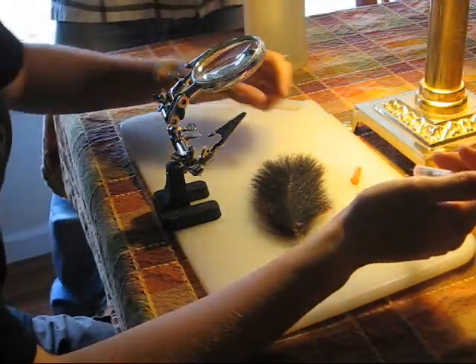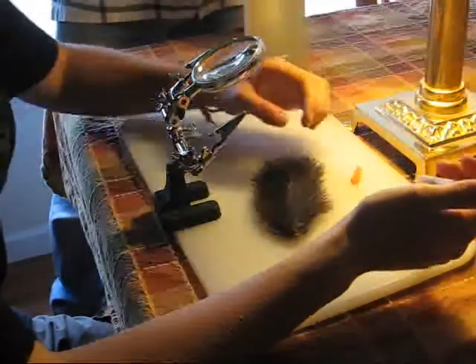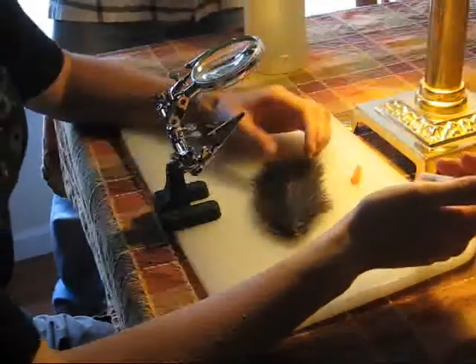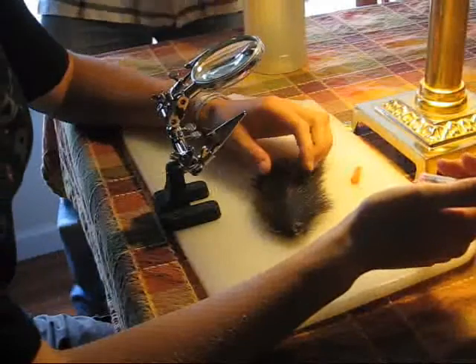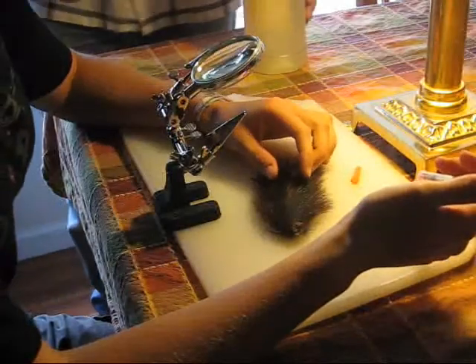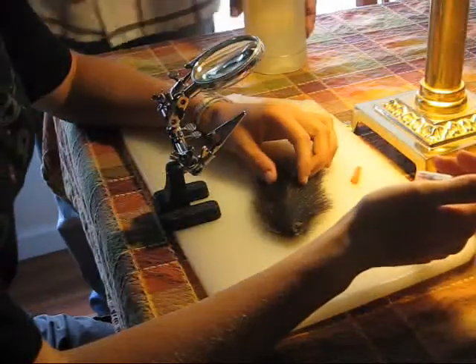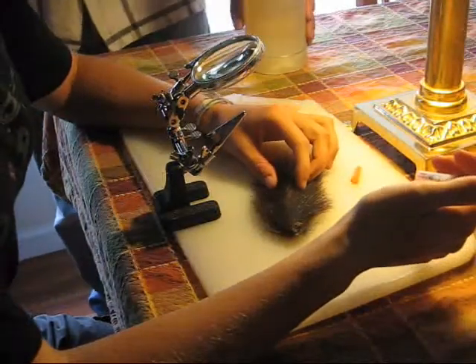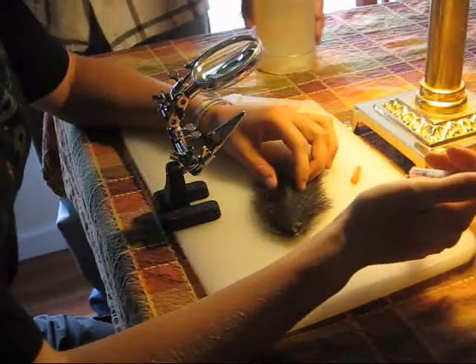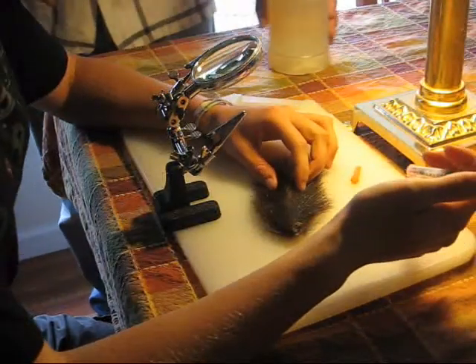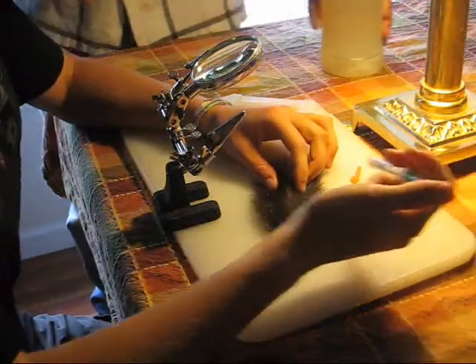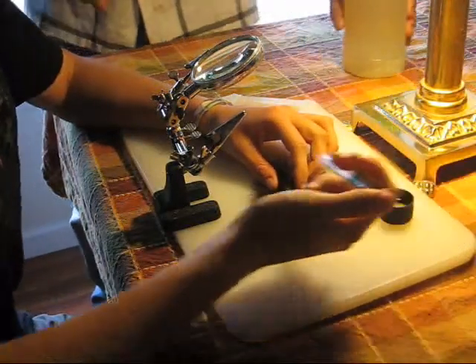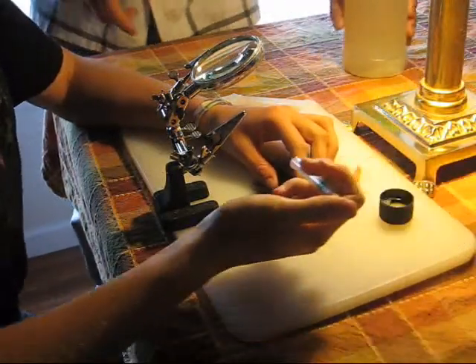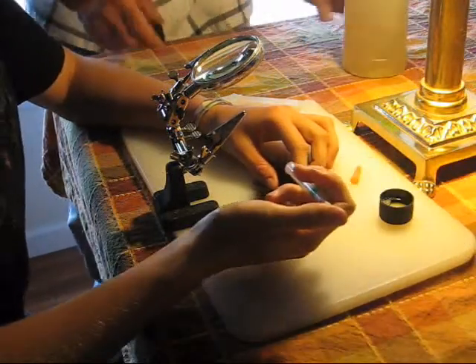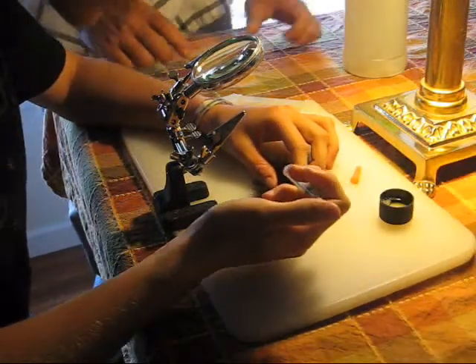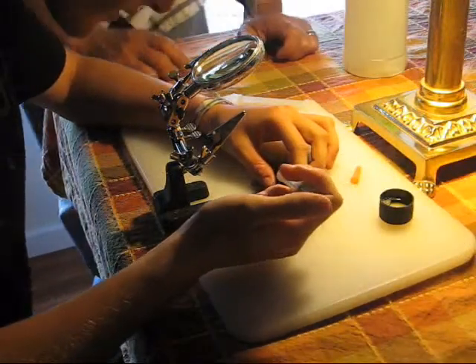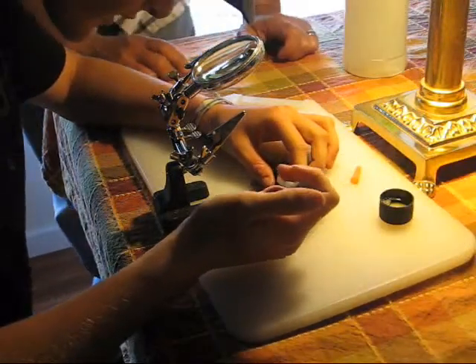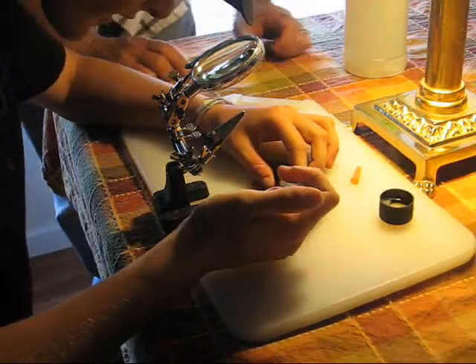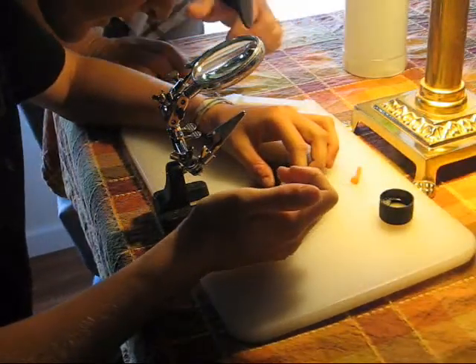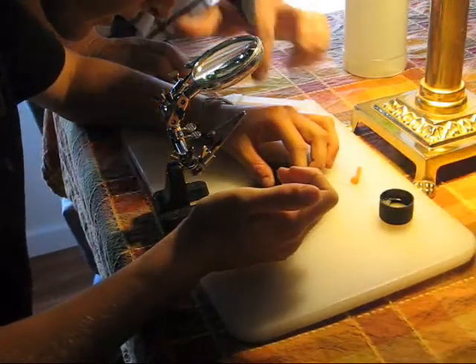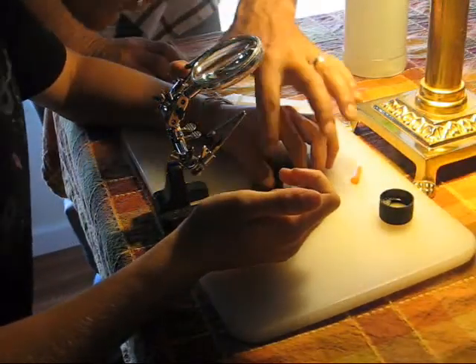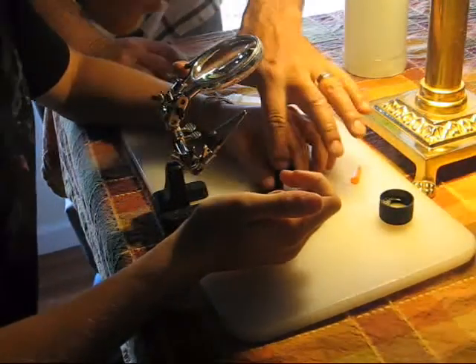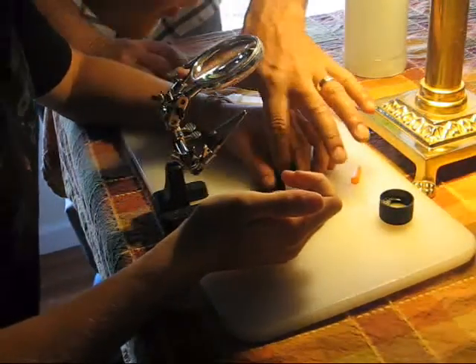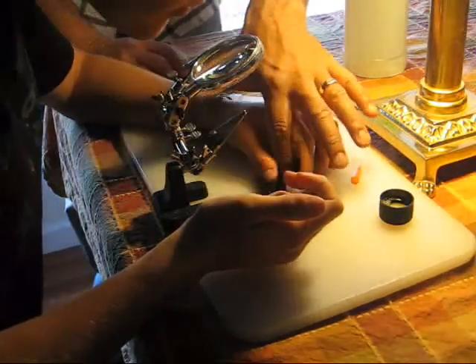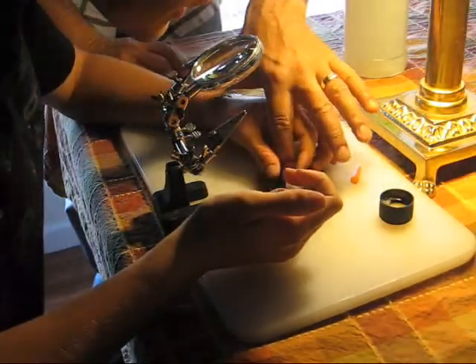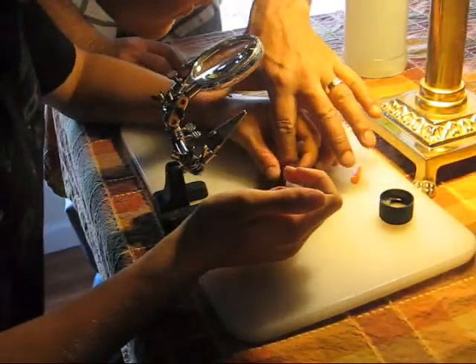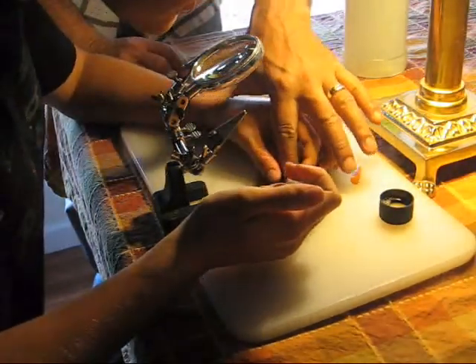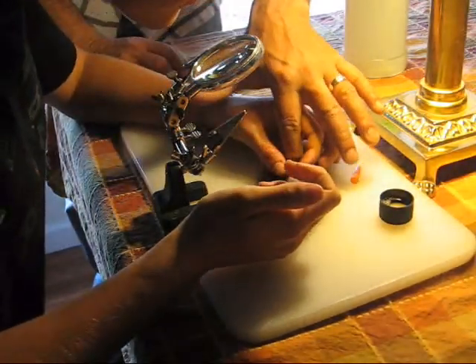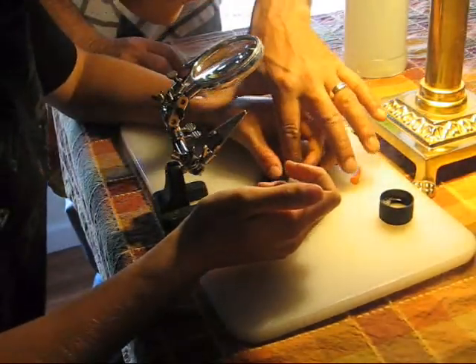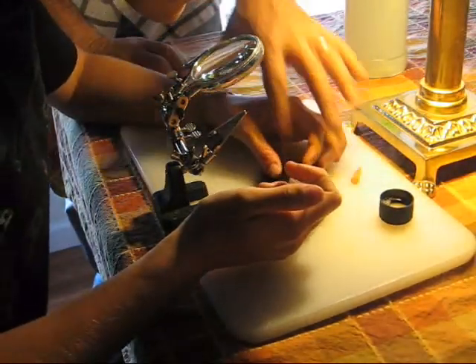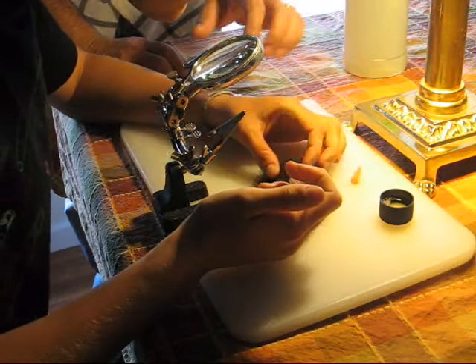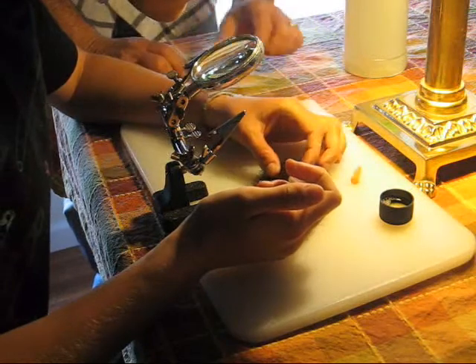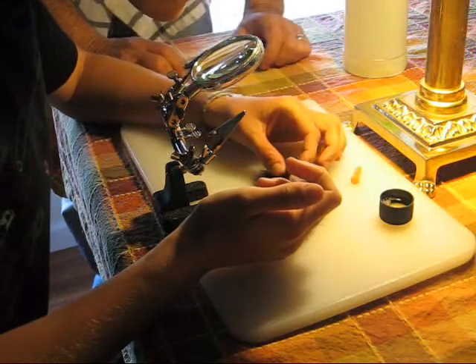Dad, can you explain what I'm doing here? Like right here? Where am I? Let's go ahead and start from the beginning.